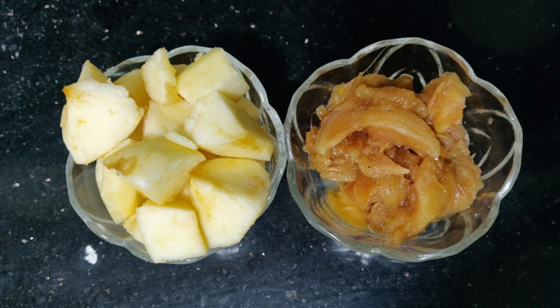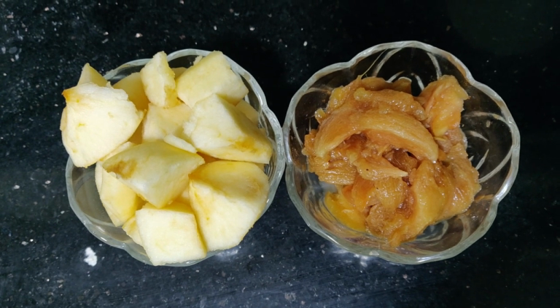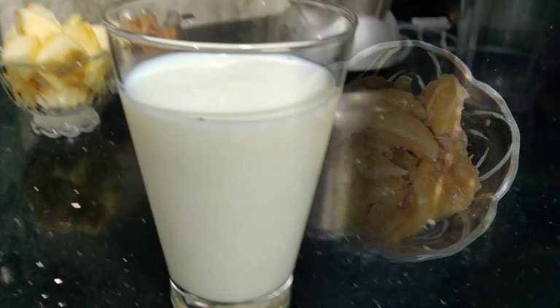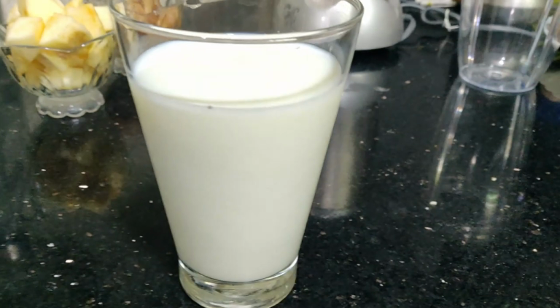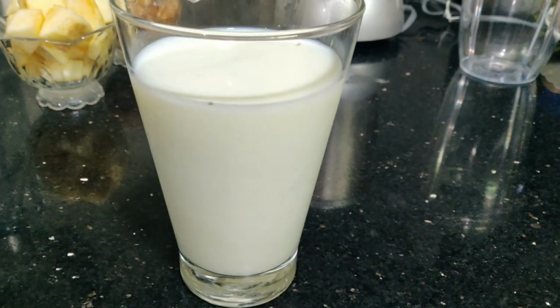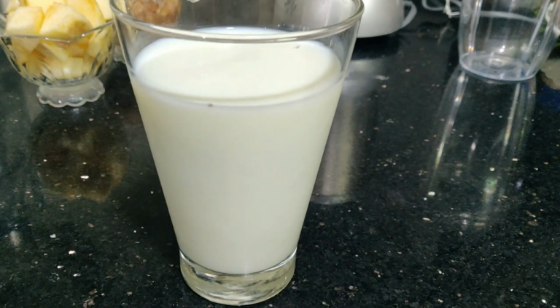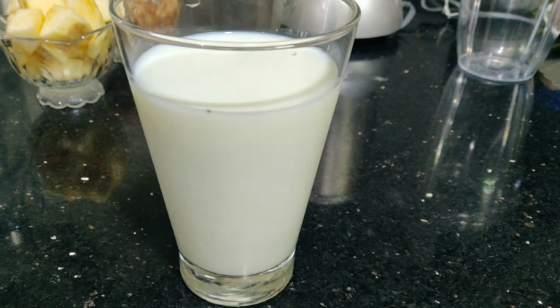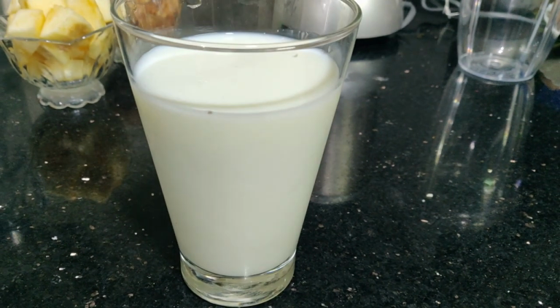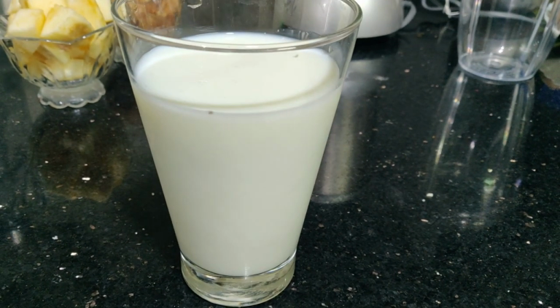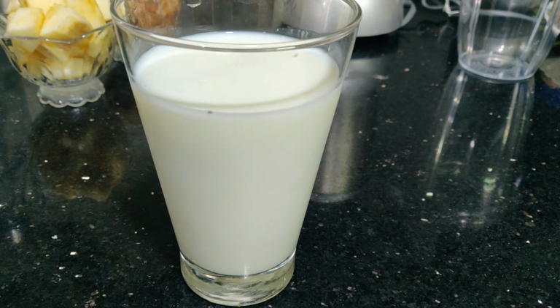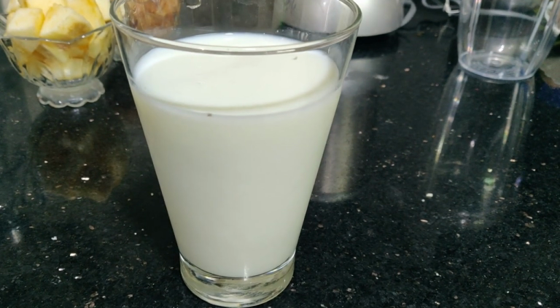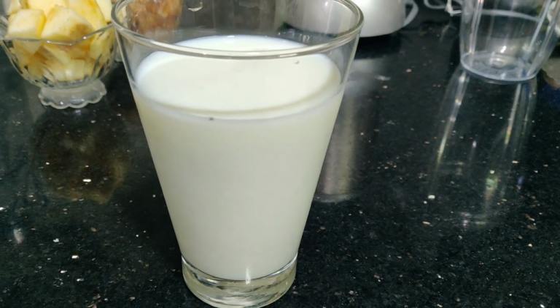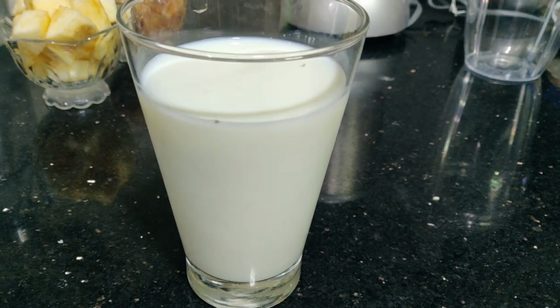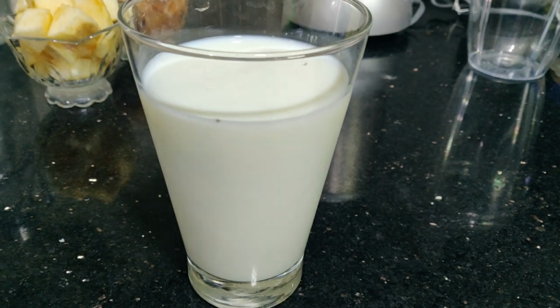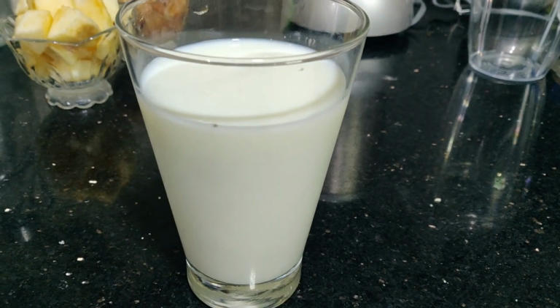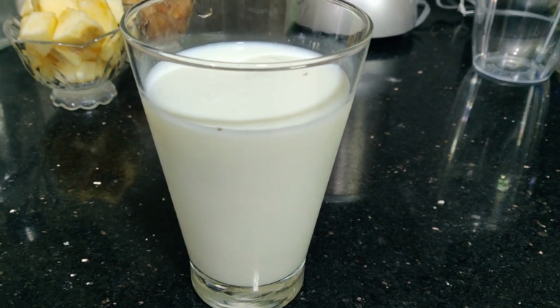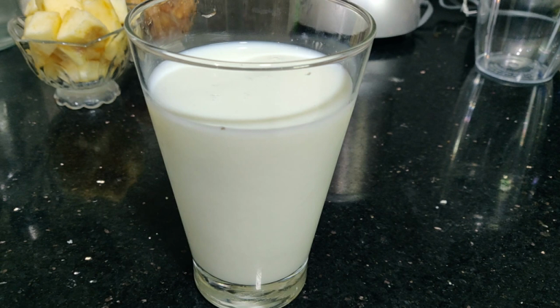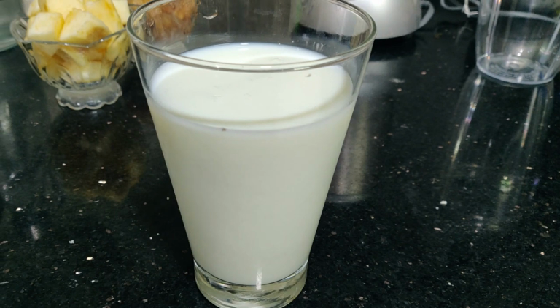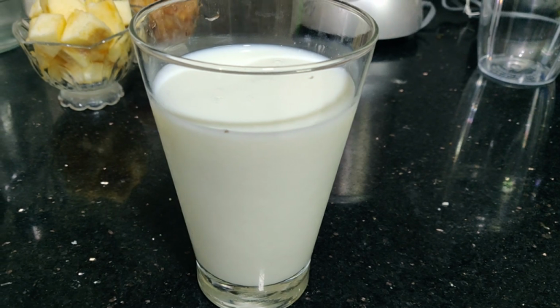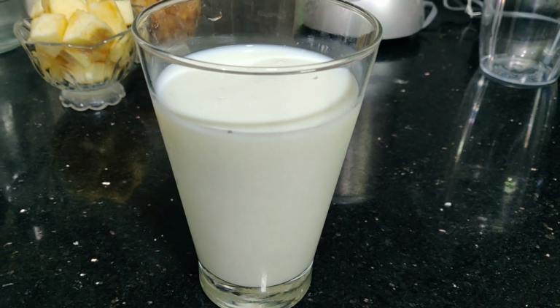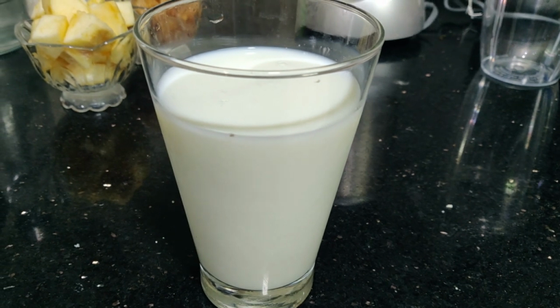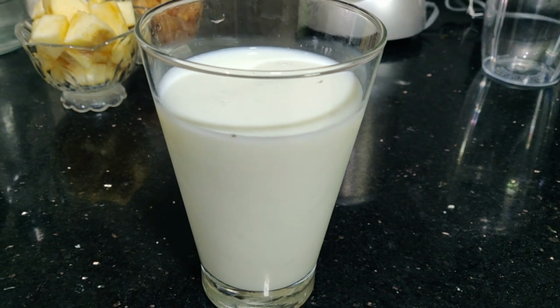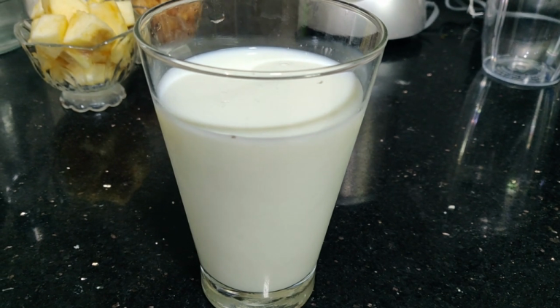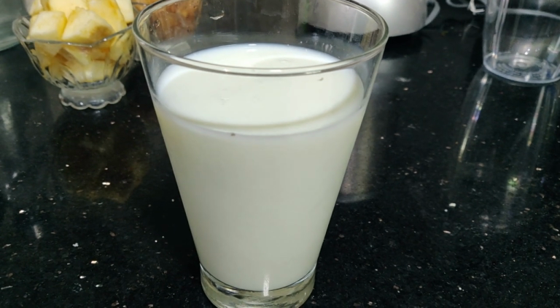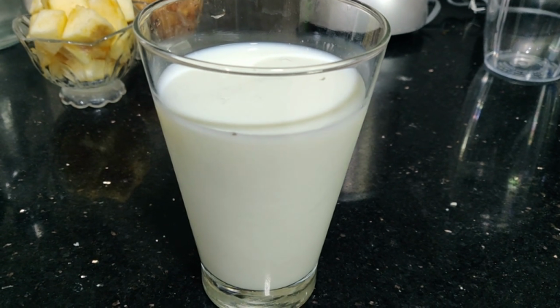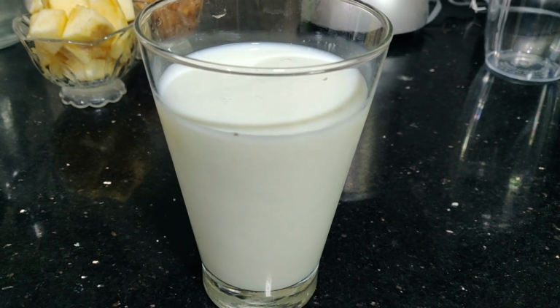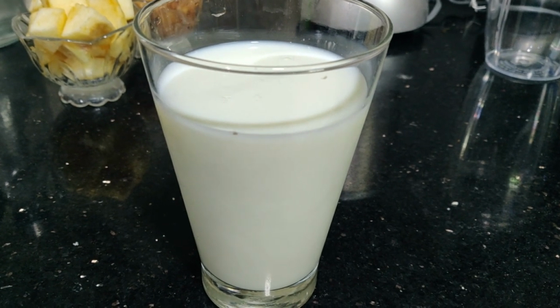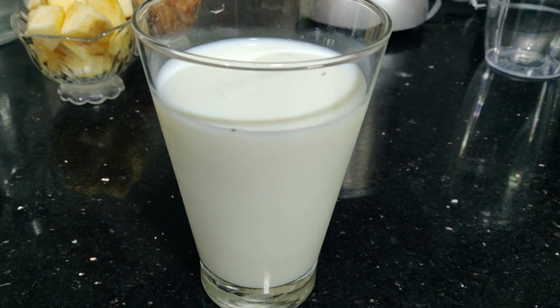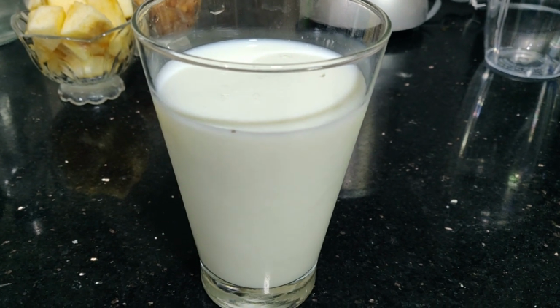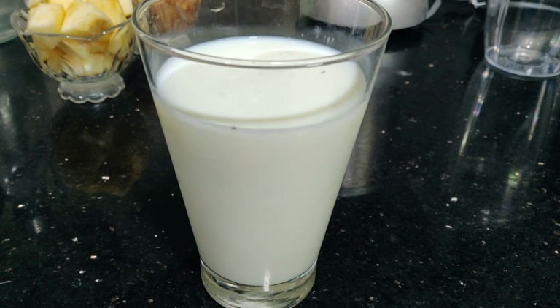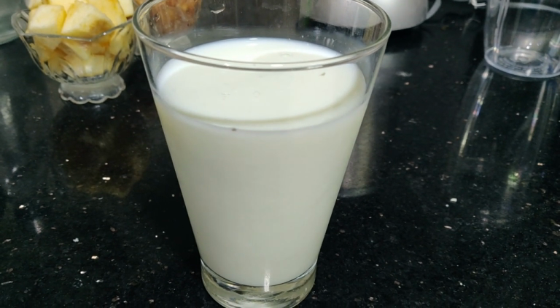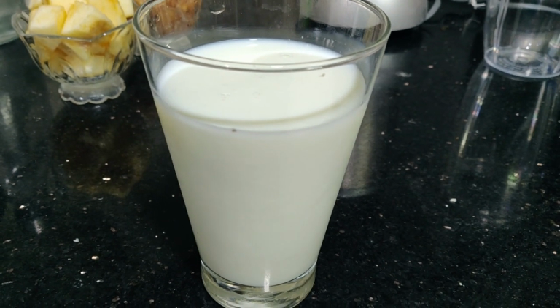Now I am going to add milk. I am going to boil and chill the milk — the milk is chilled.